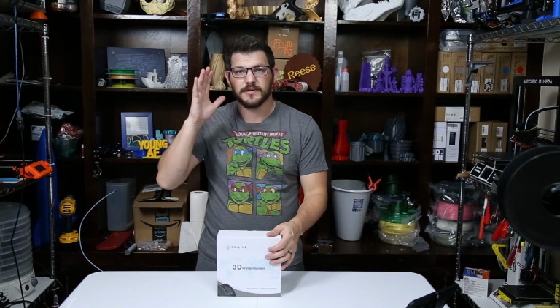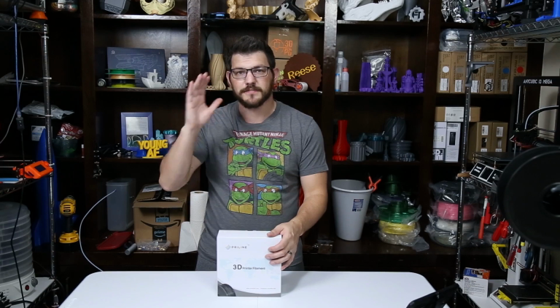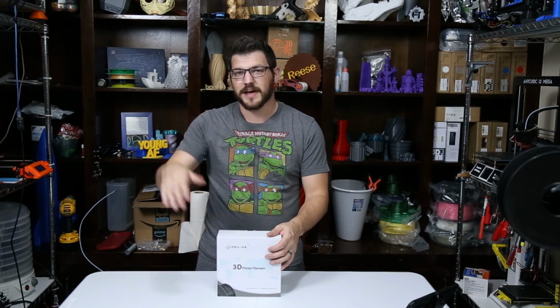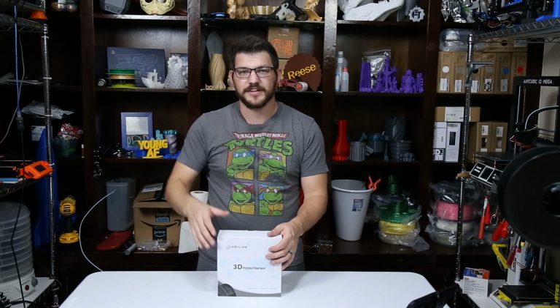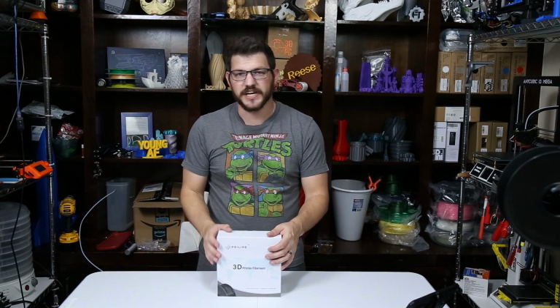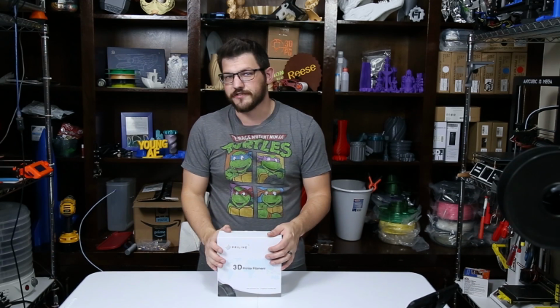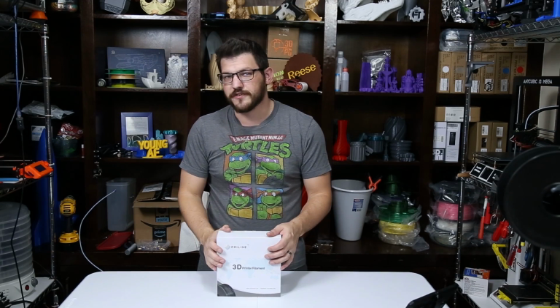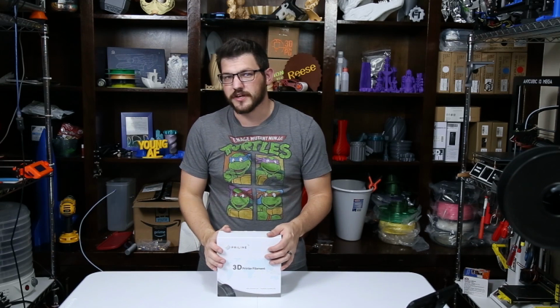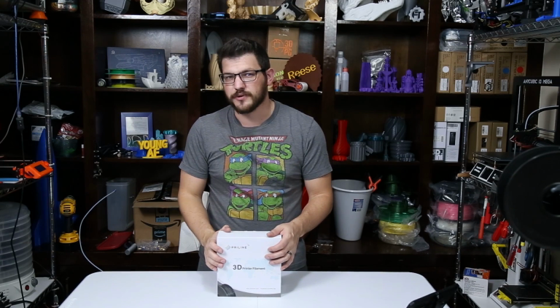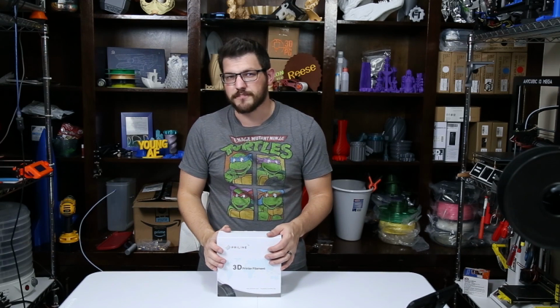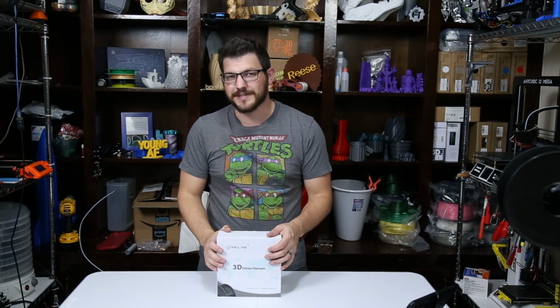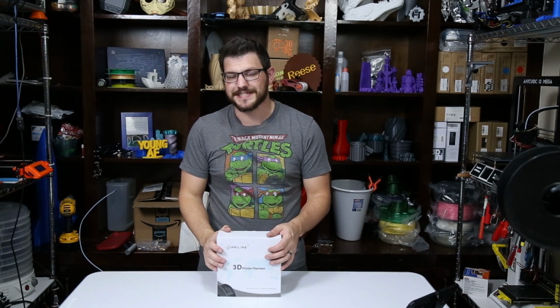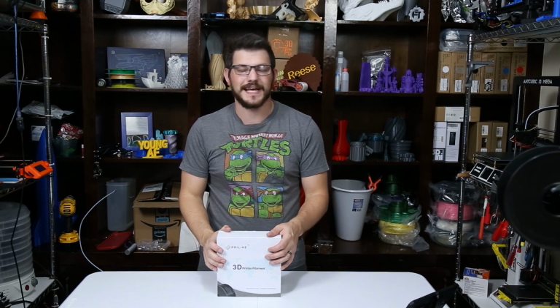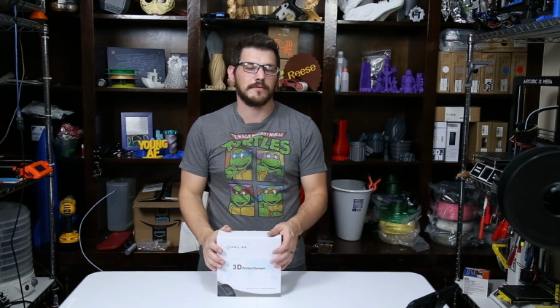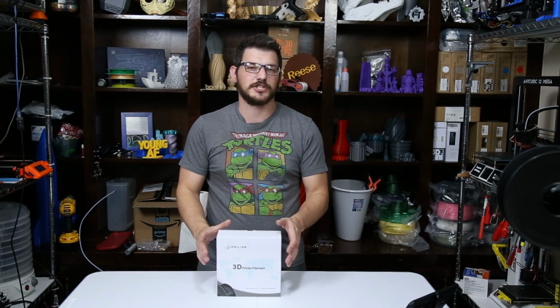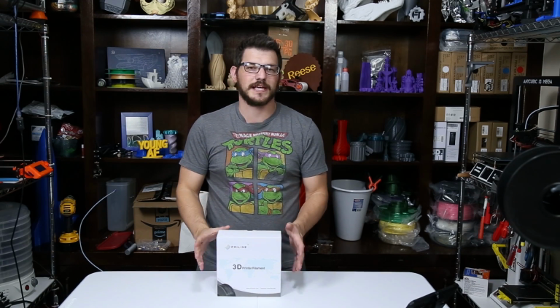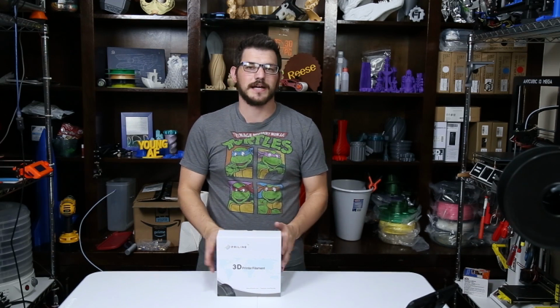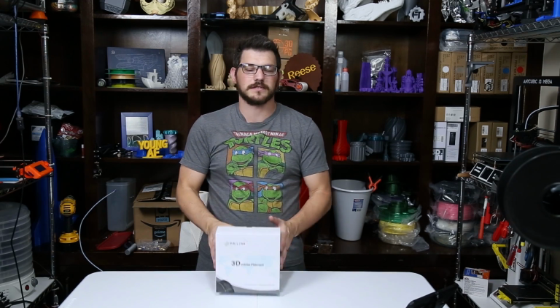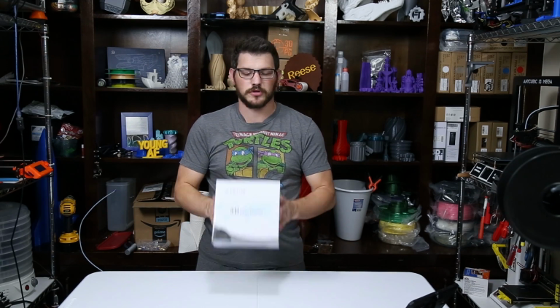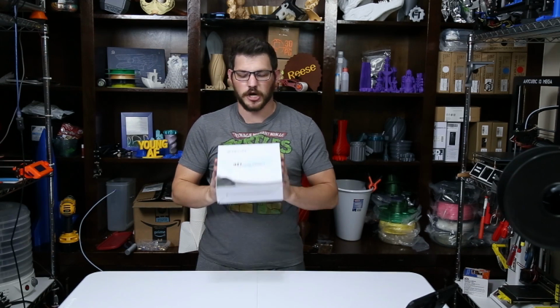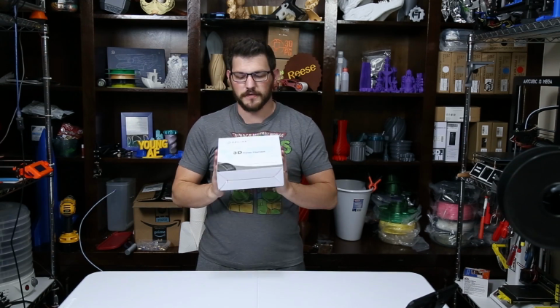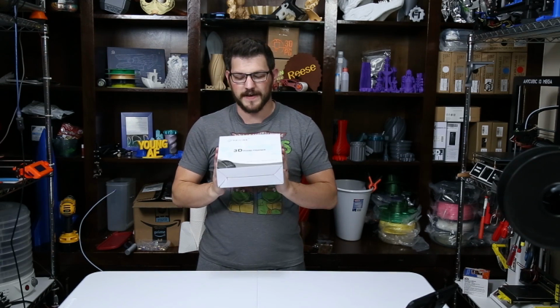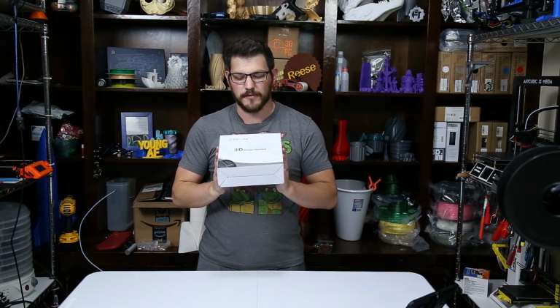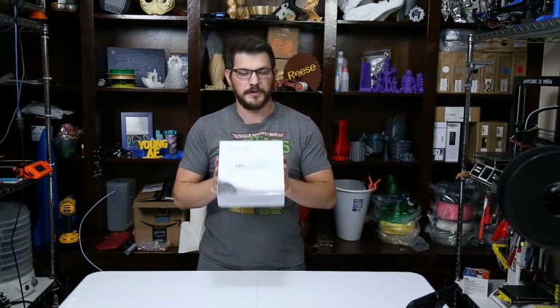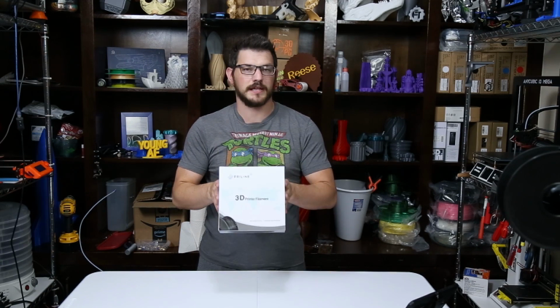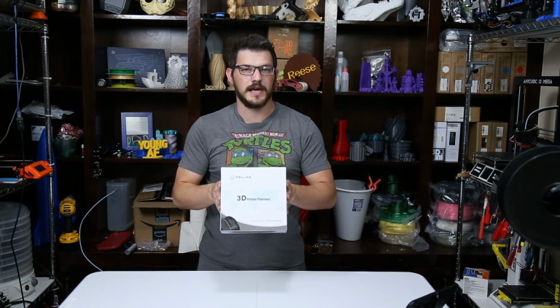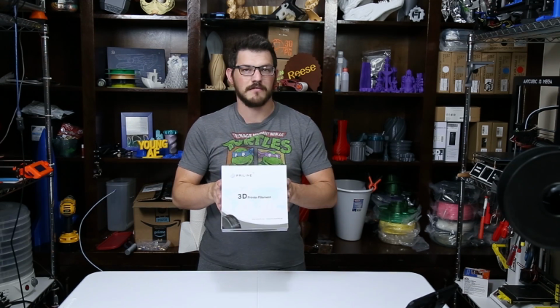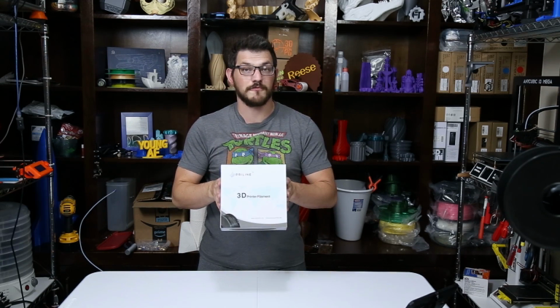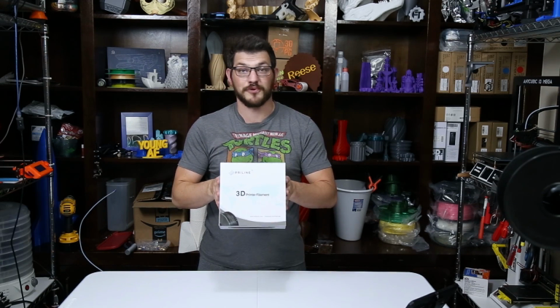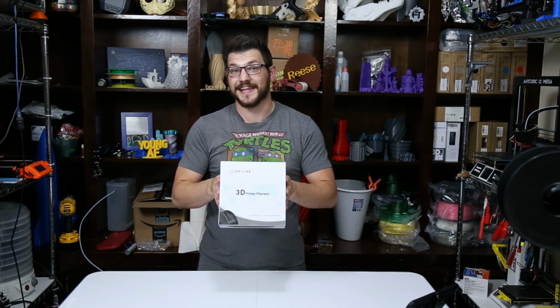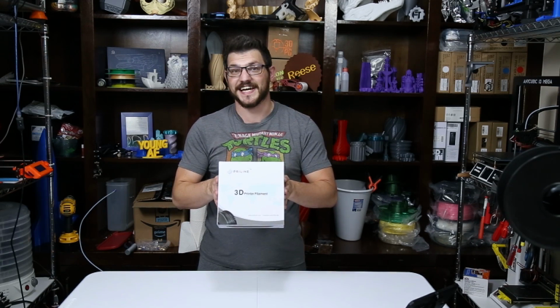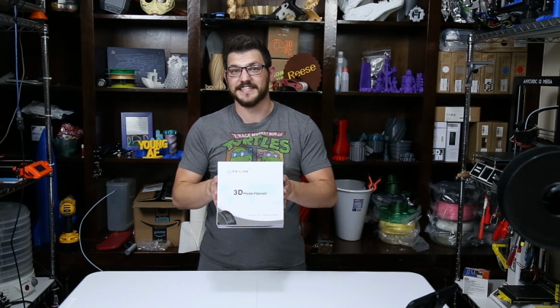What's up guys? Shane here from Big Tech 3D Printing, and today we're checking out some carbon fiber PLA from Pryline.